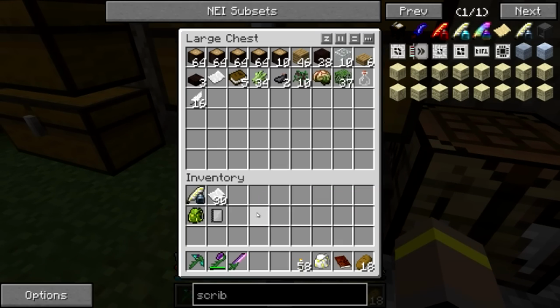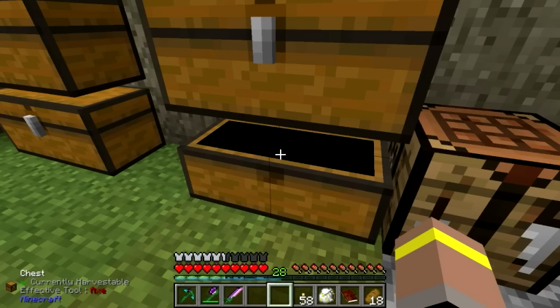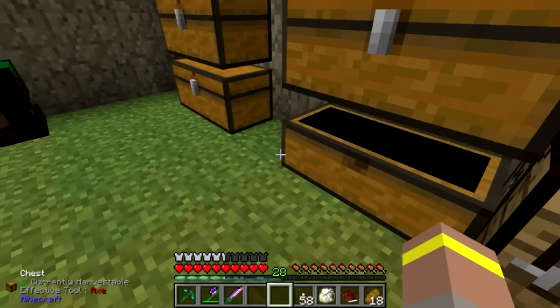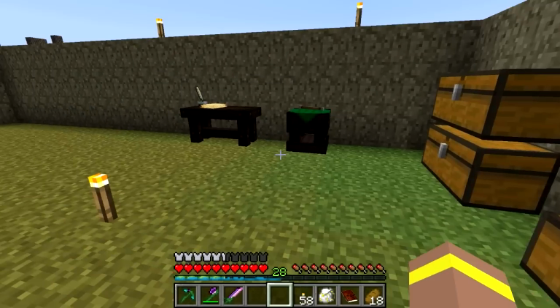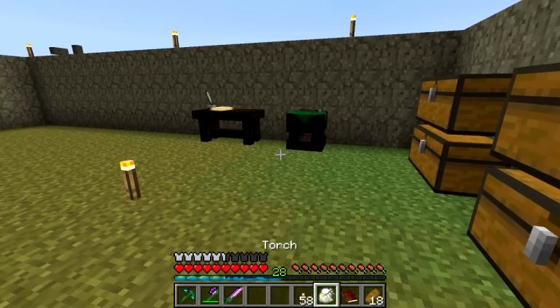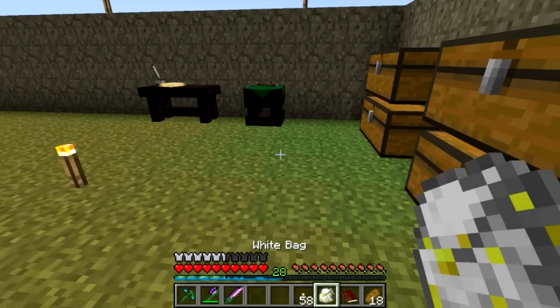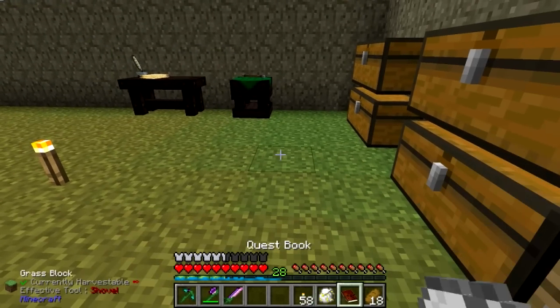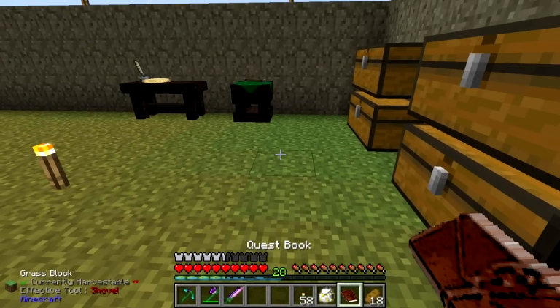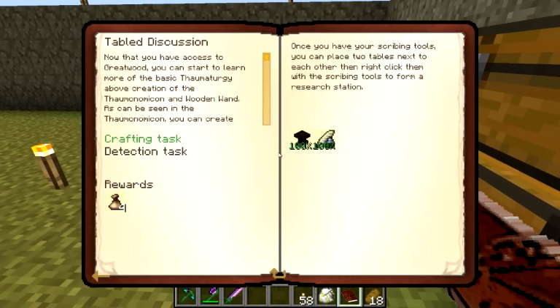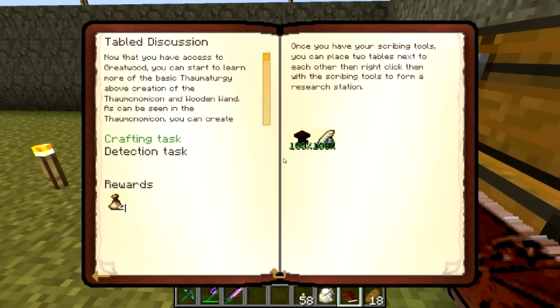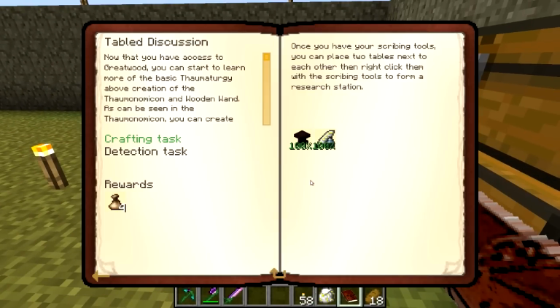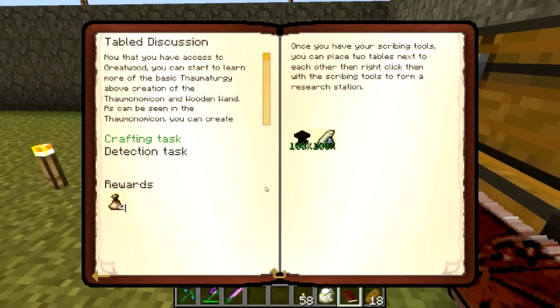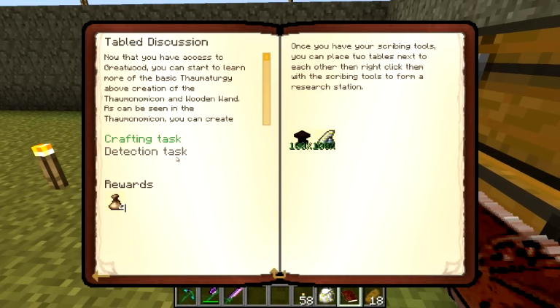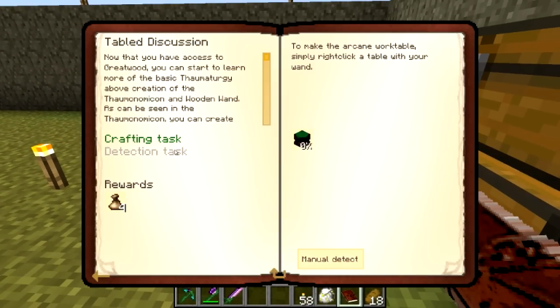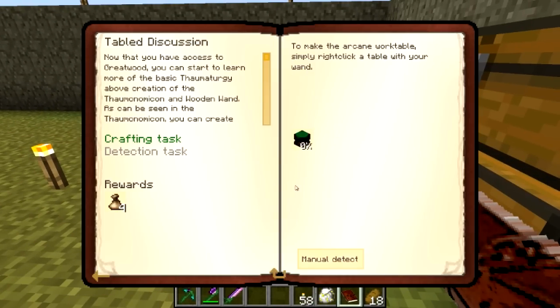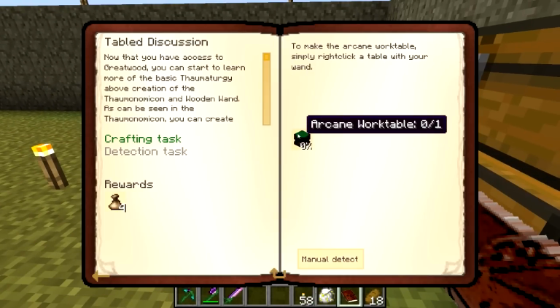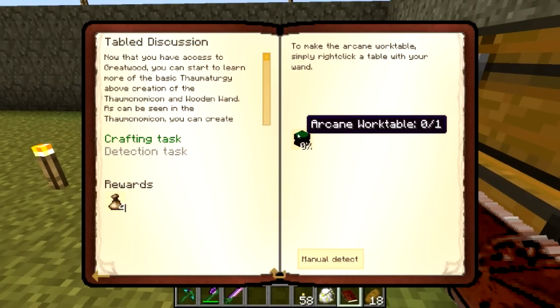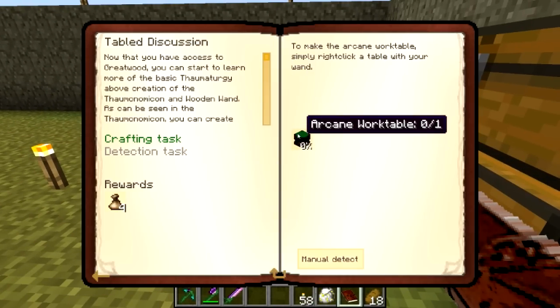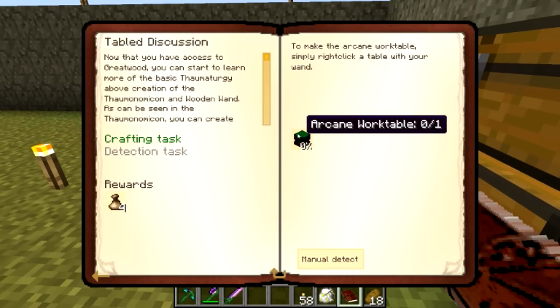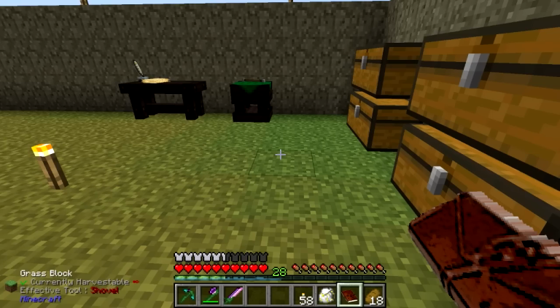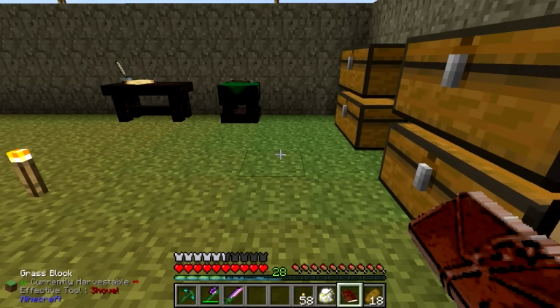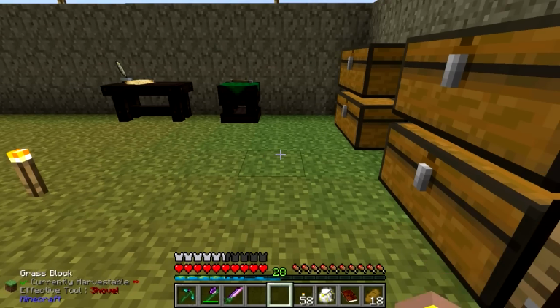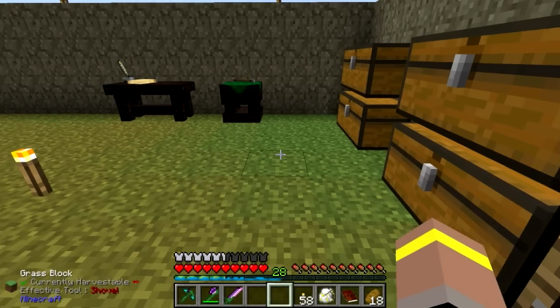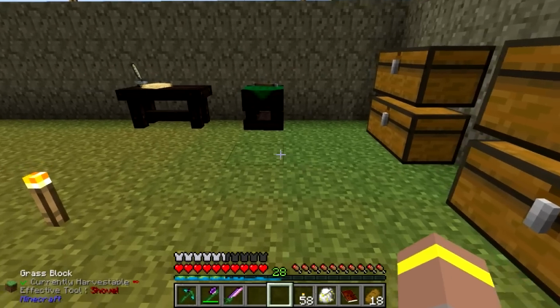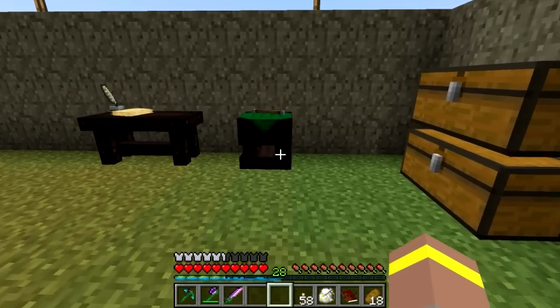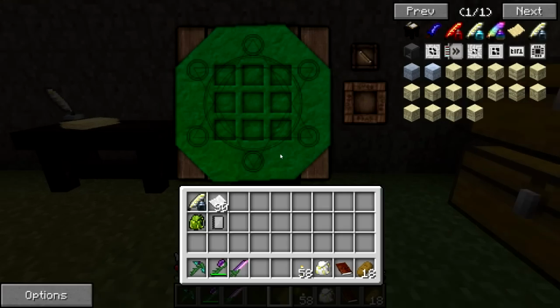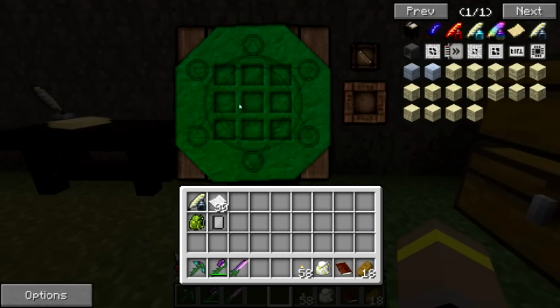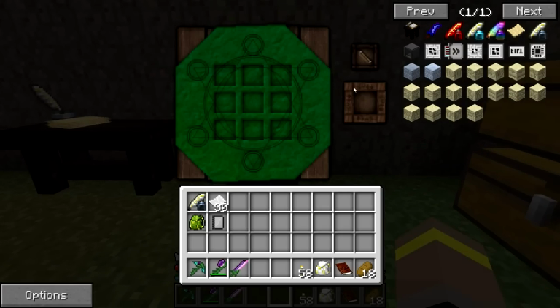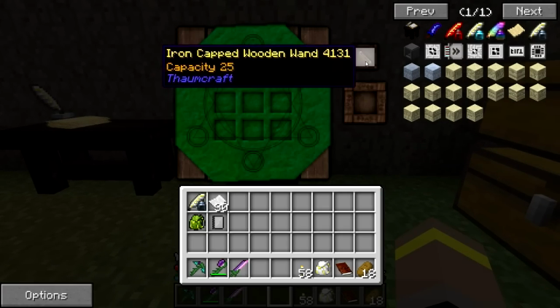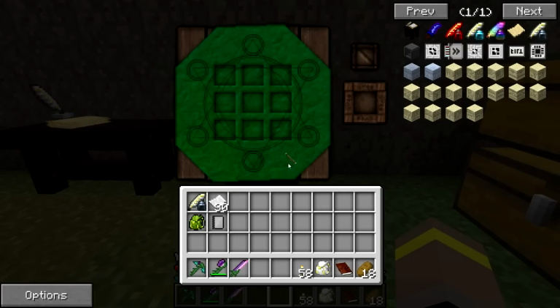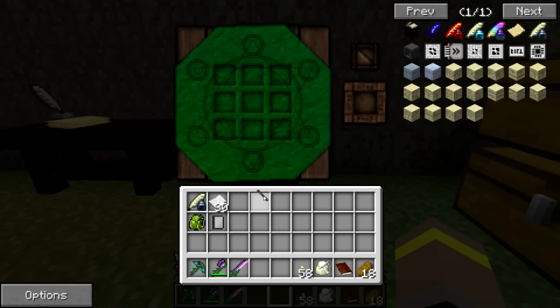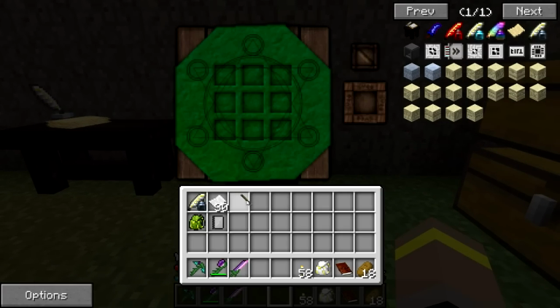There we go. We can put our scribing tools on top of here to make our research table. And we can also grab our wand and turn this into our arcane work table. So that's pretty much the basics of that. This can sit in our inventory because for research purposes, it's always handy to have some paper and some scribing tools on you. So we're going to make sure we always have a decent amount lying around. That should be a quest handed in. We've also got the arcane work table.